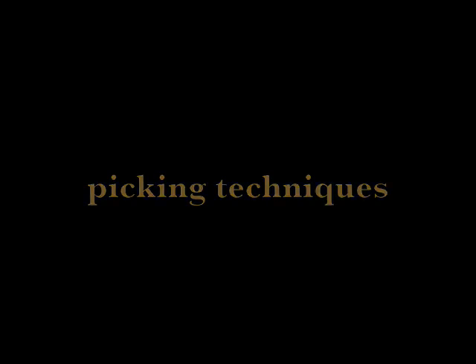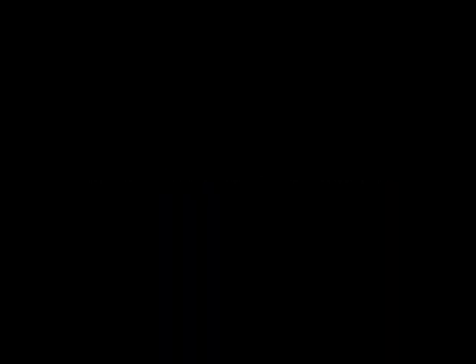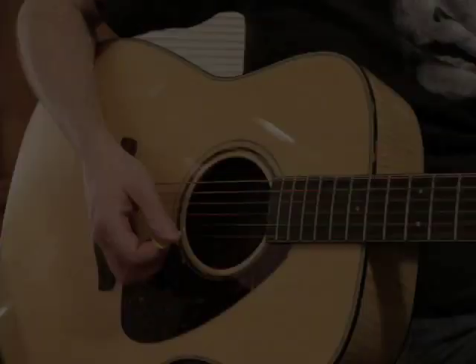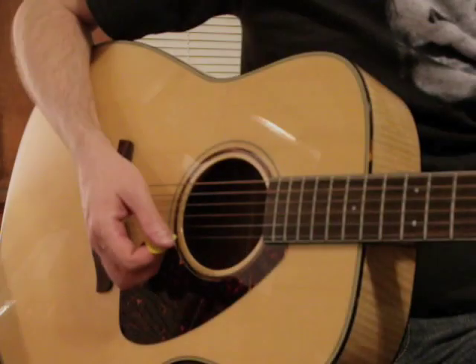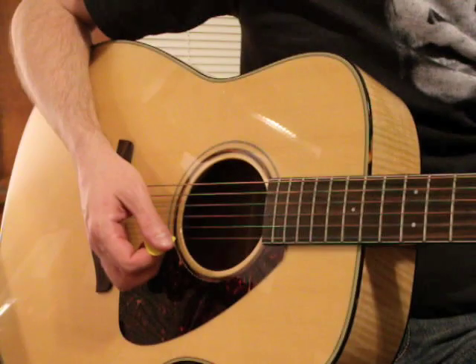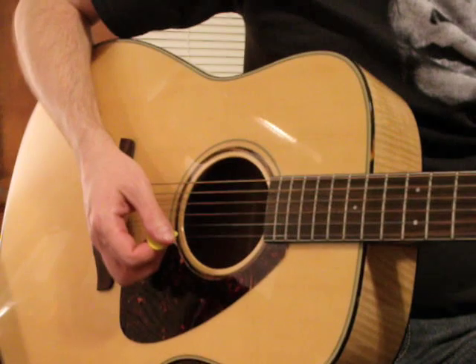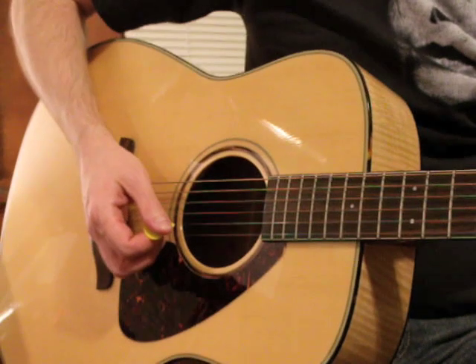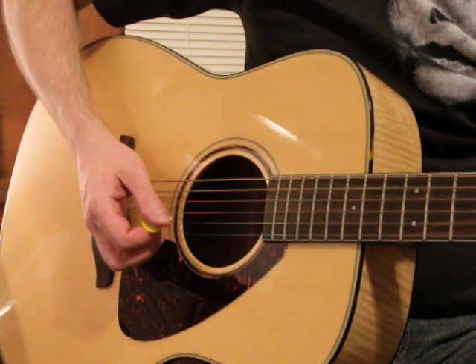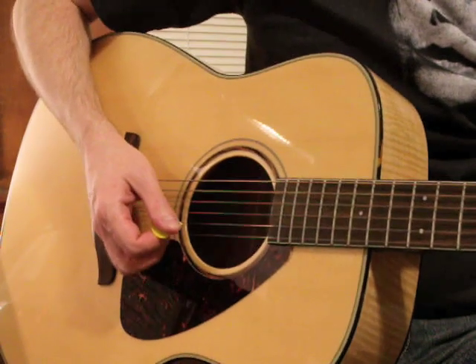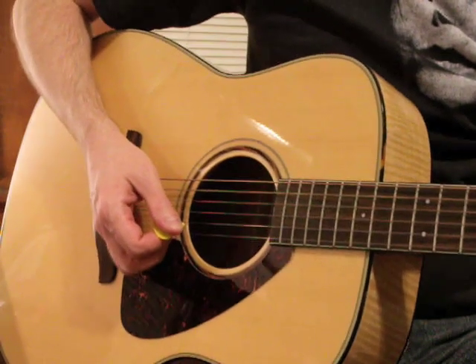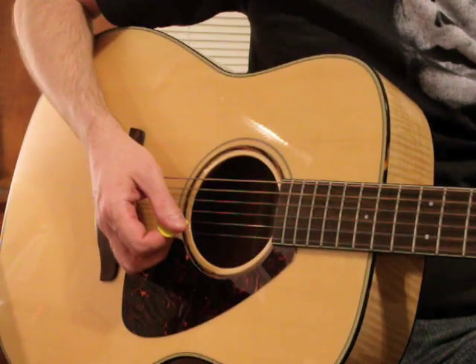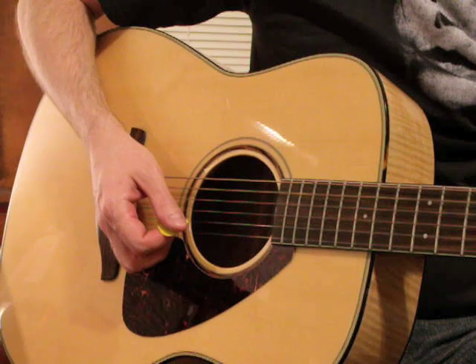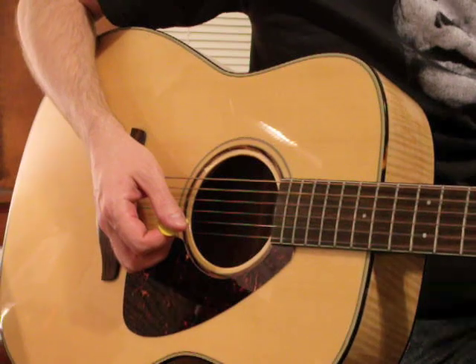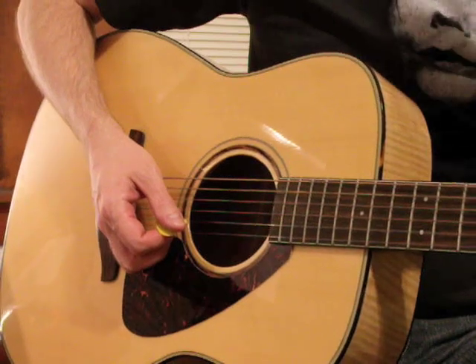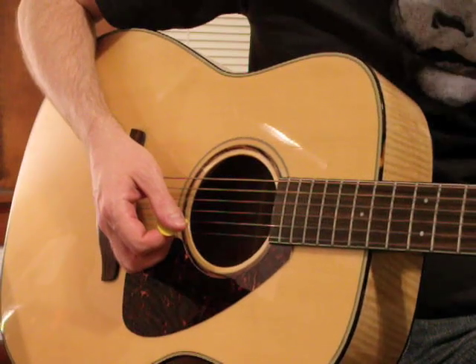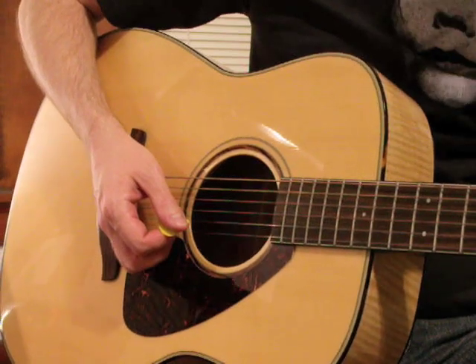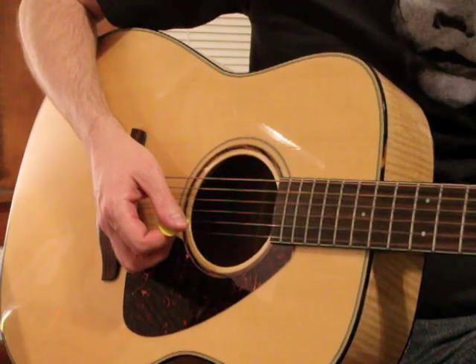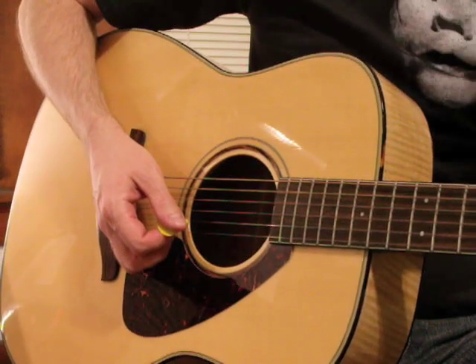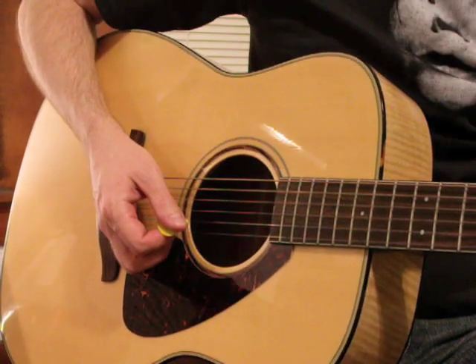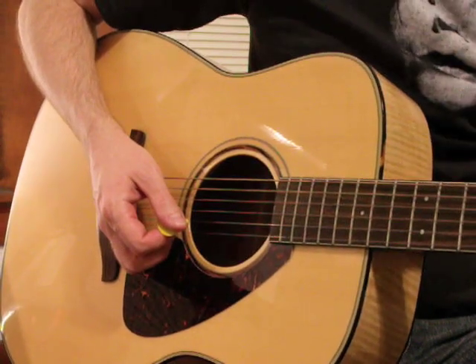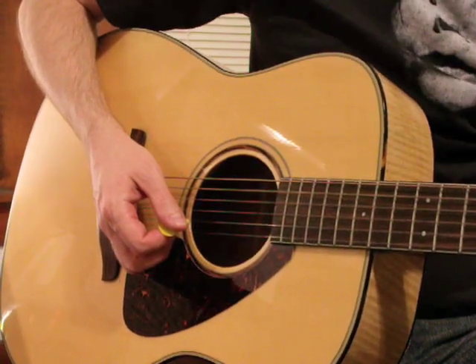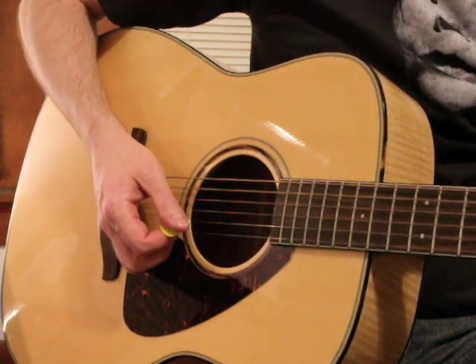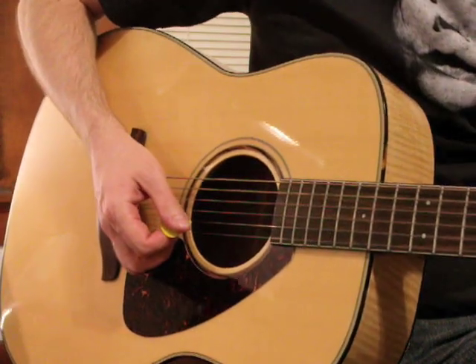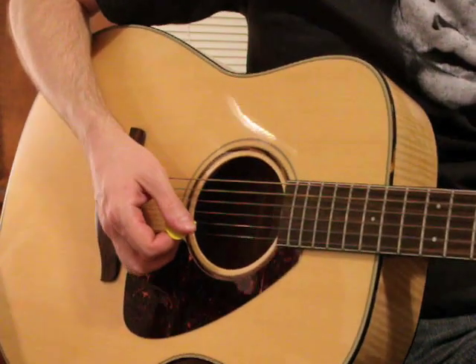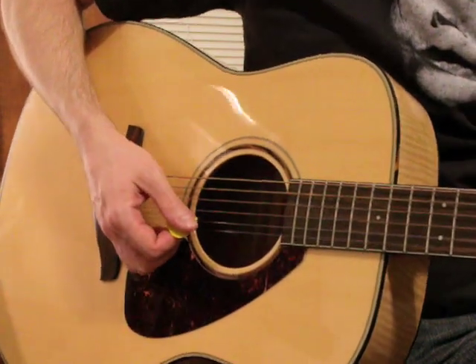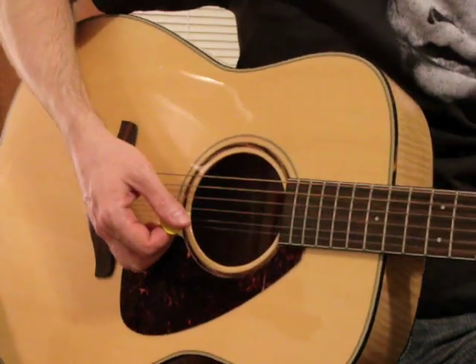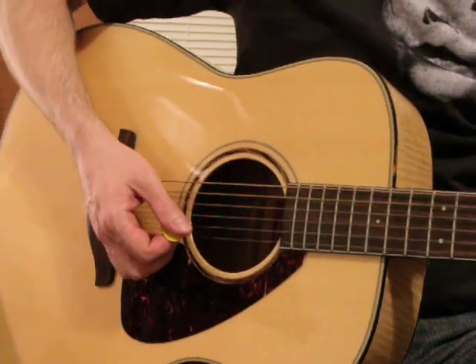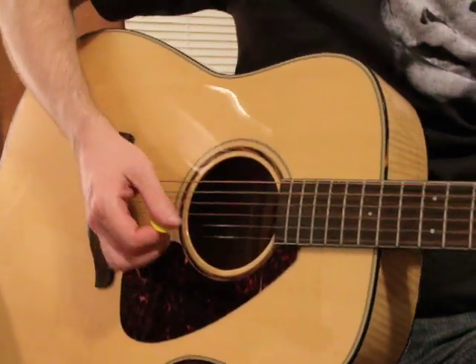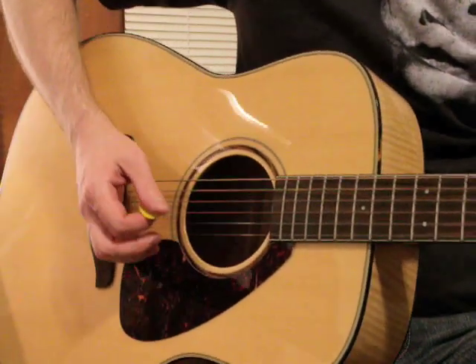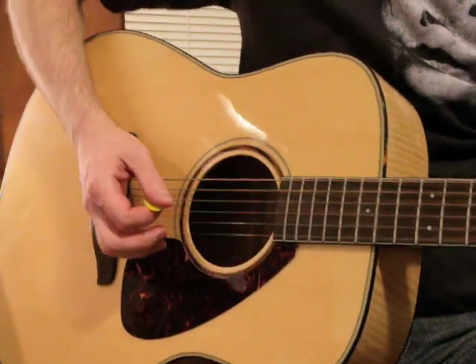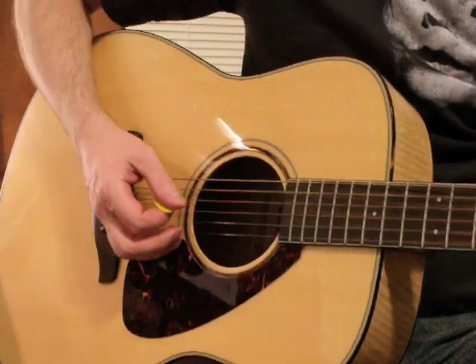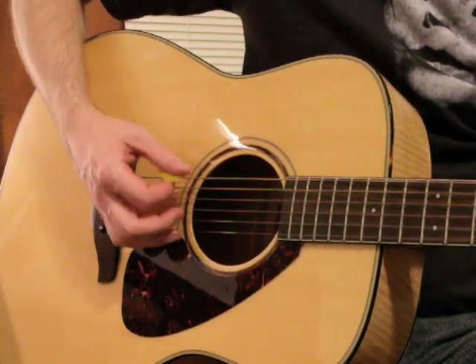Okay, welcome back. Our first example is actually off of a traditional E chord.